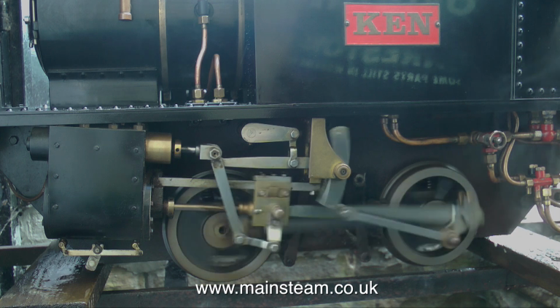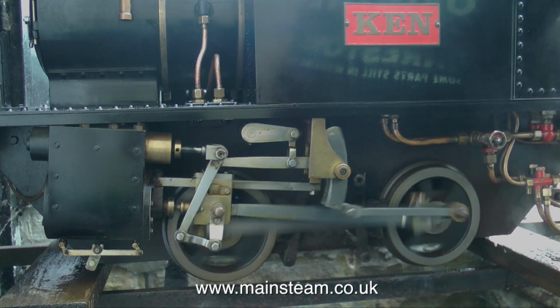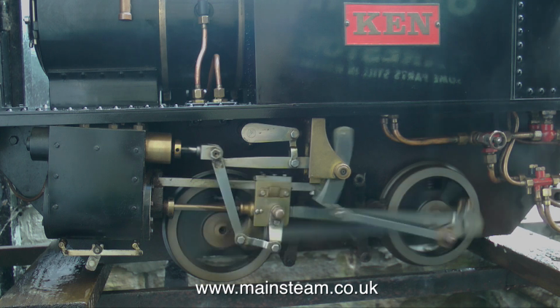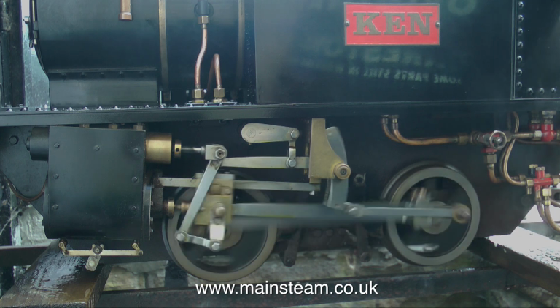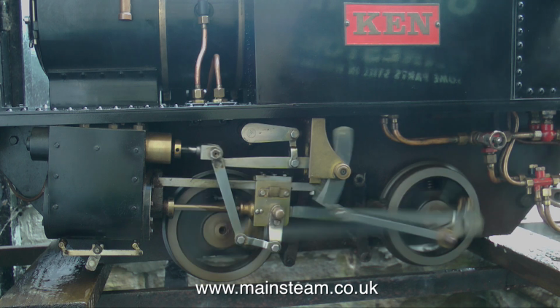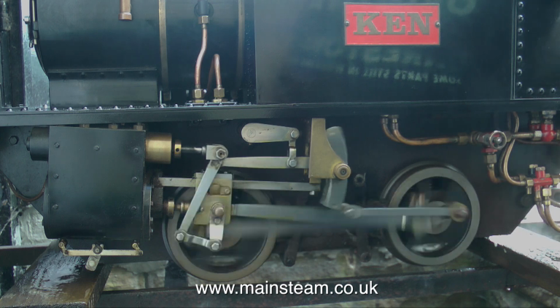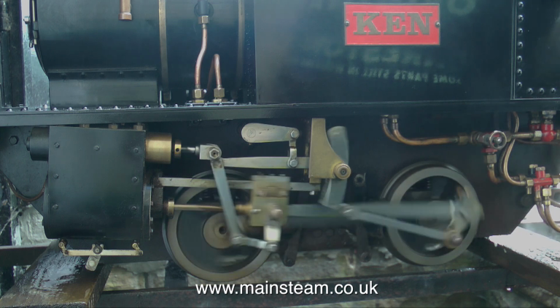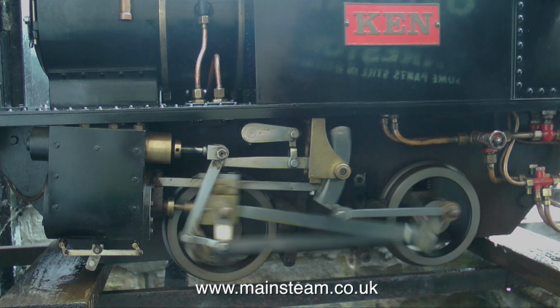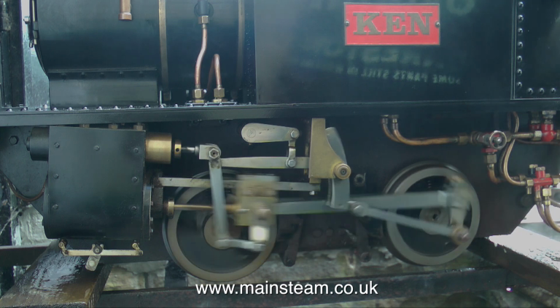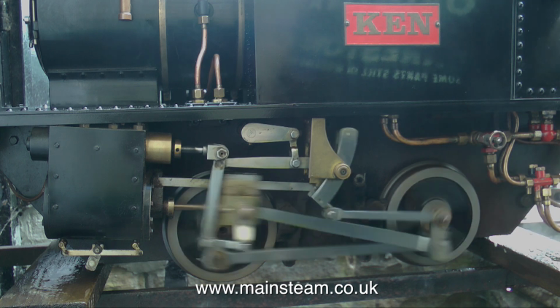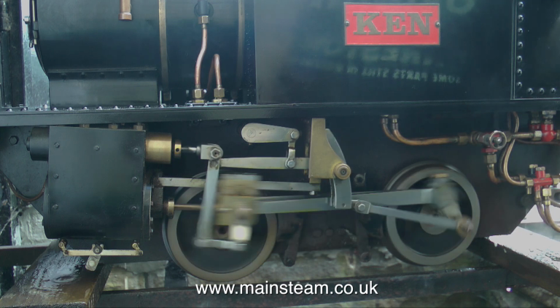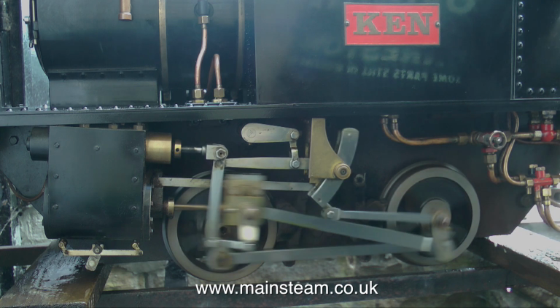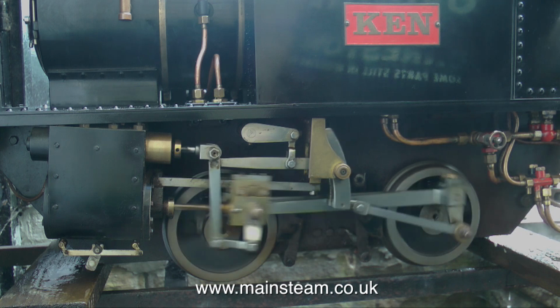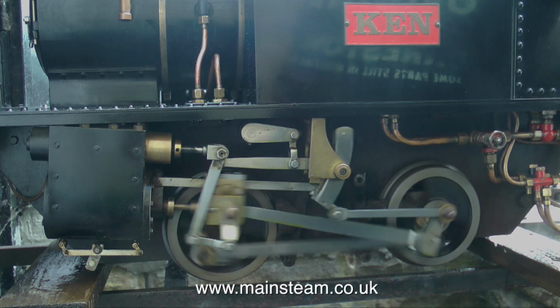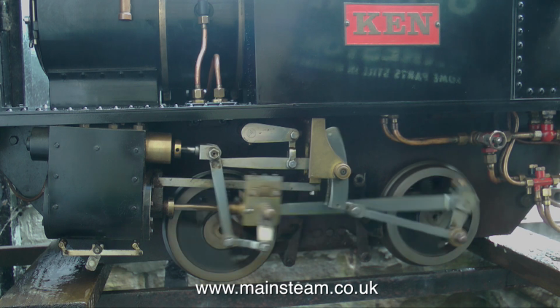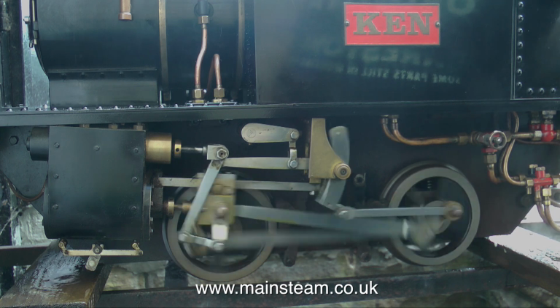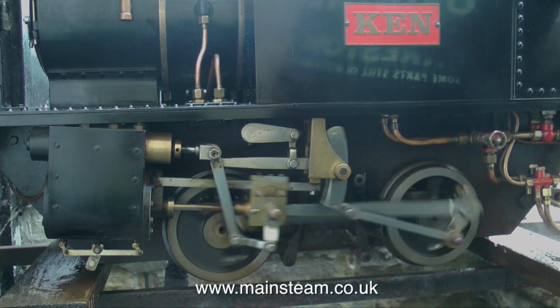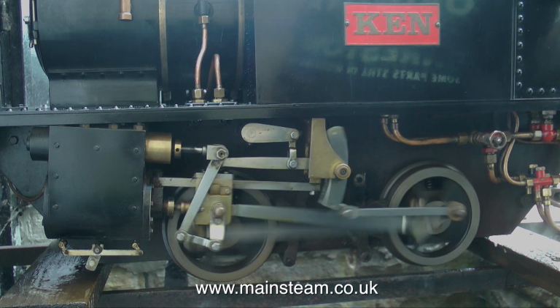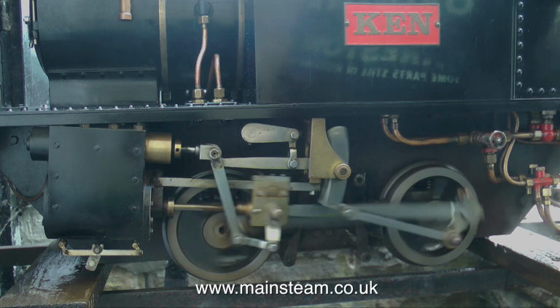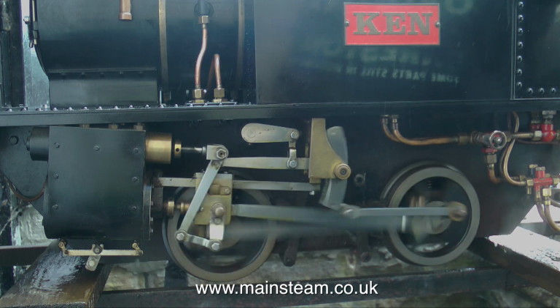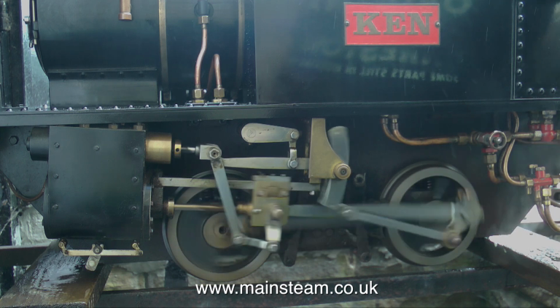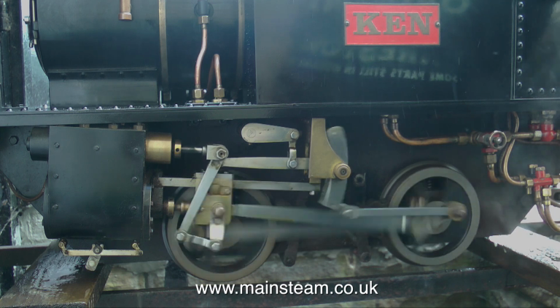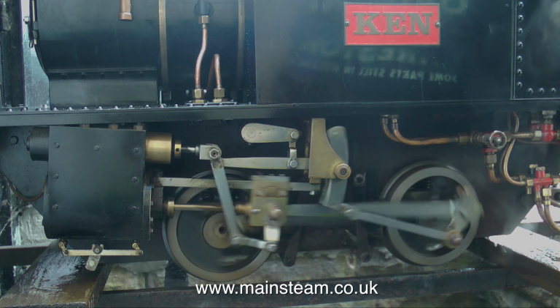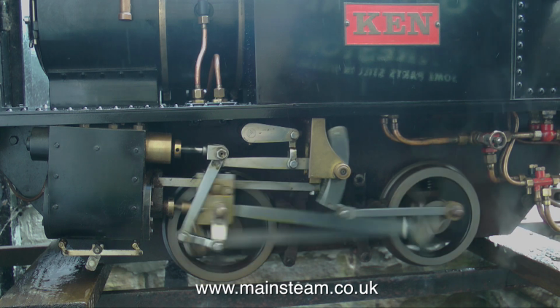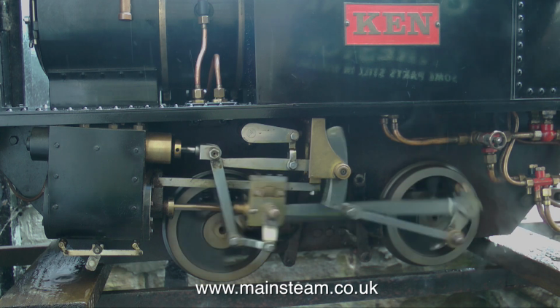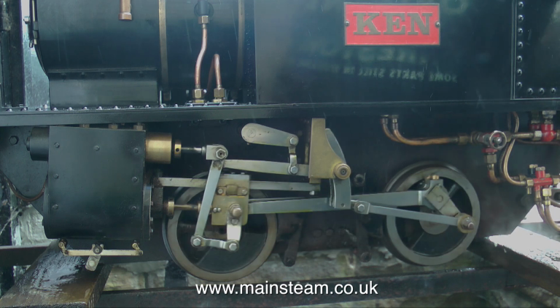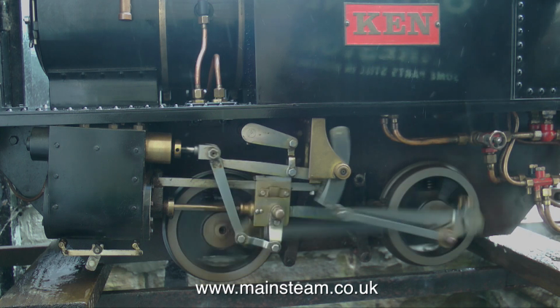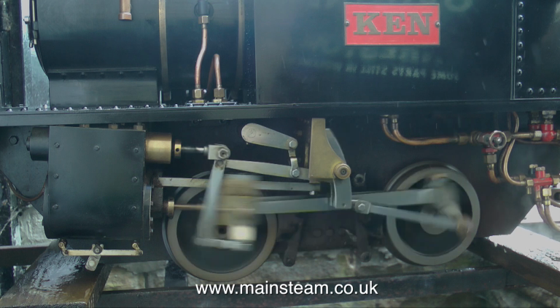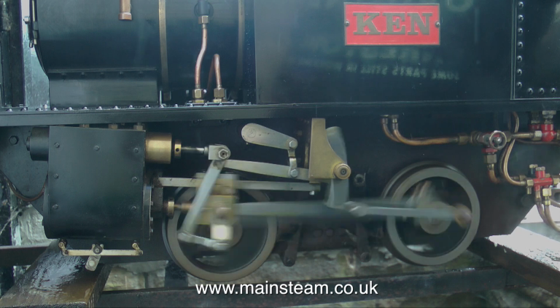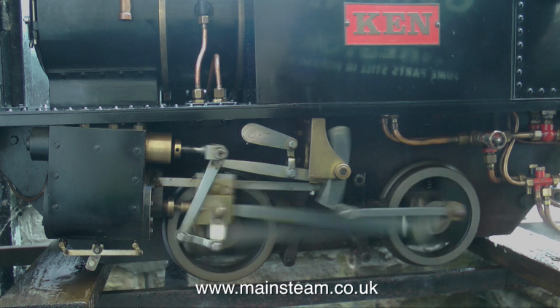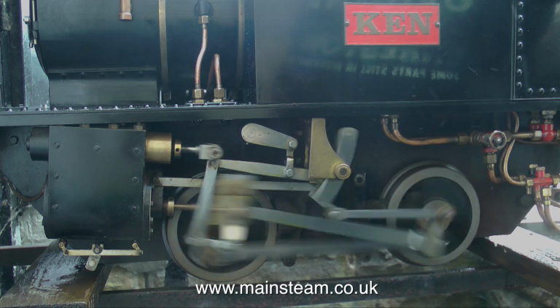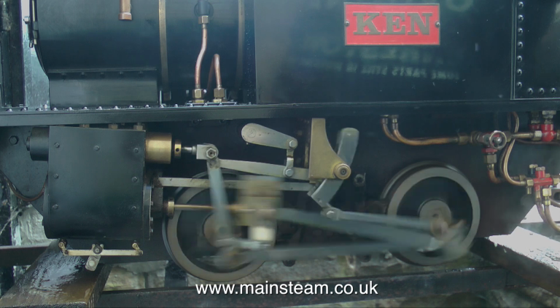The engine is called Ken, in memory of my father who died a few years before I built it.